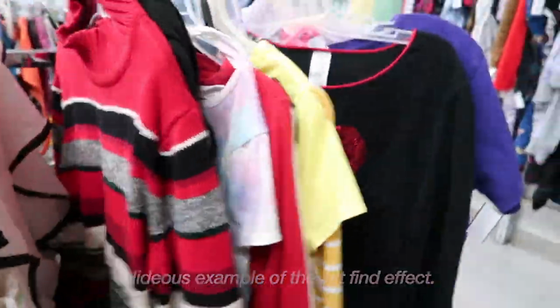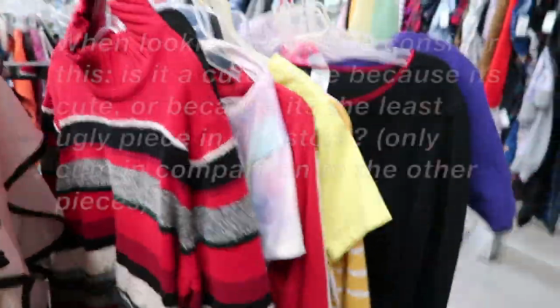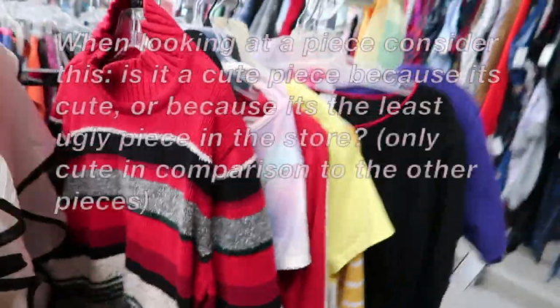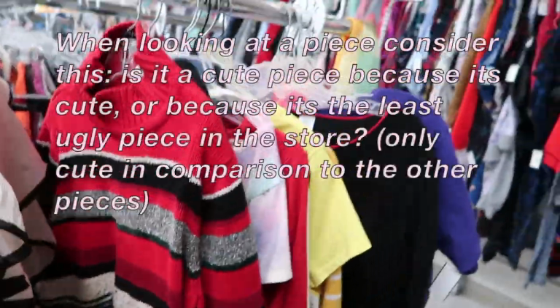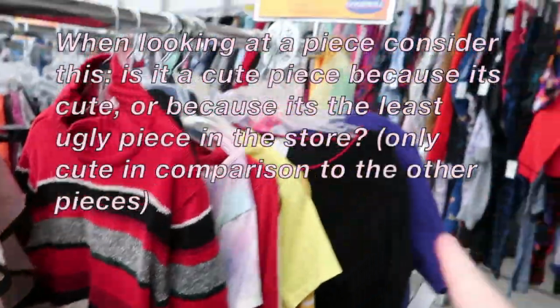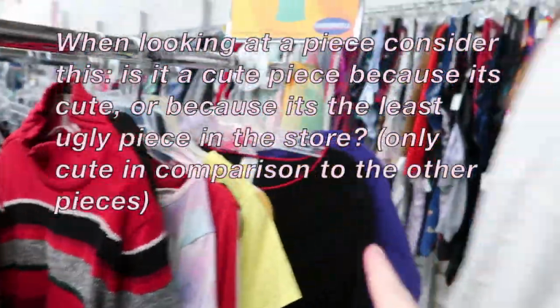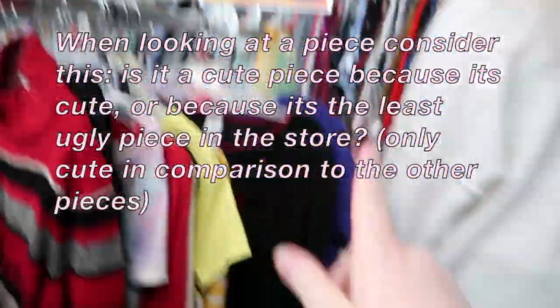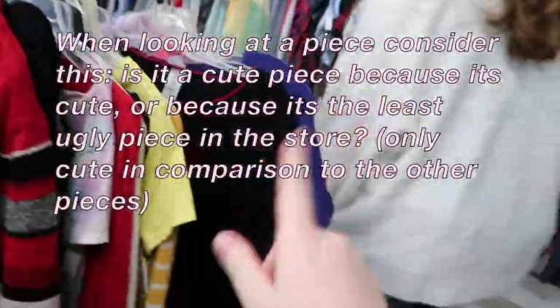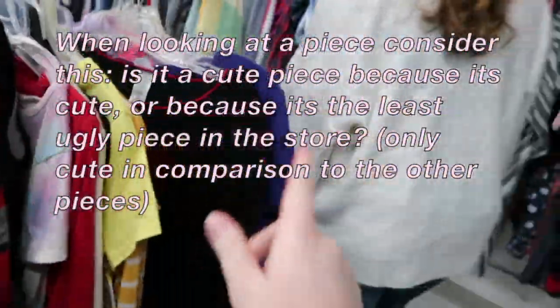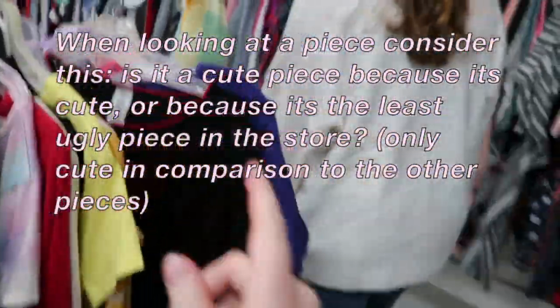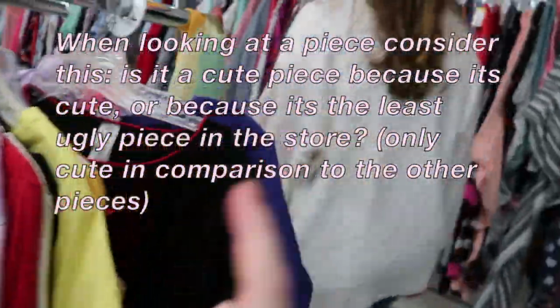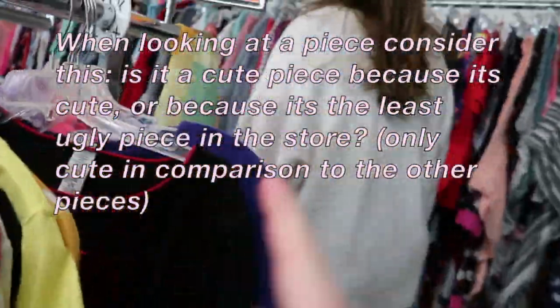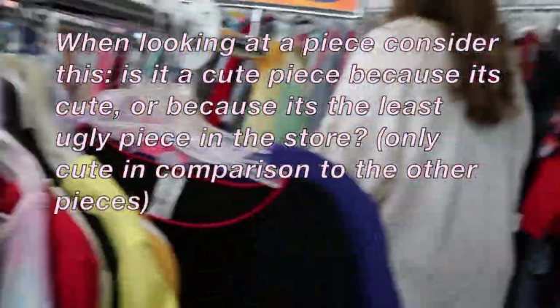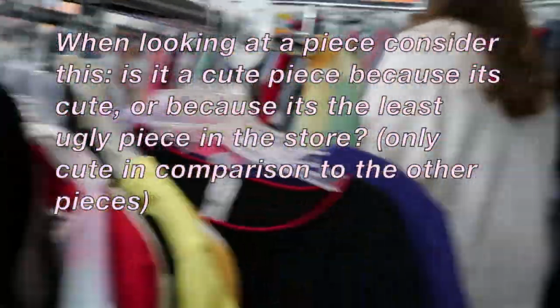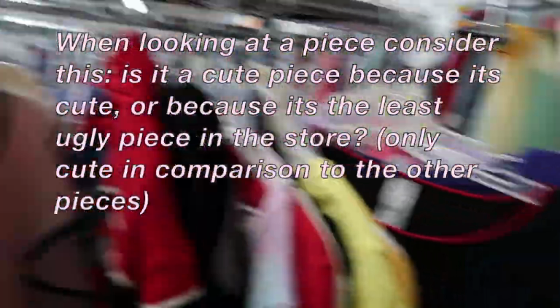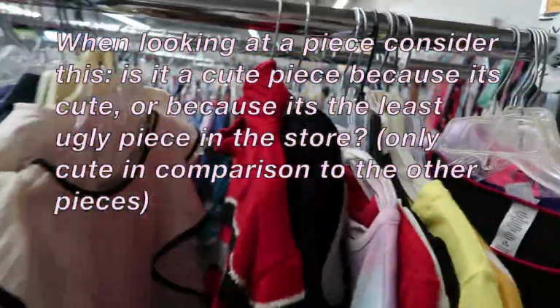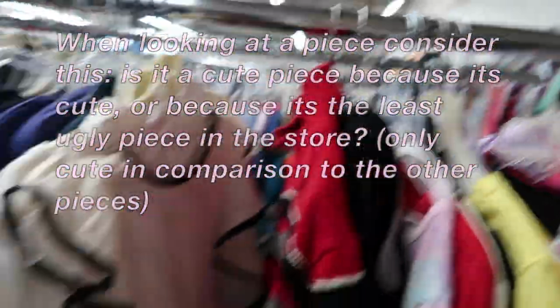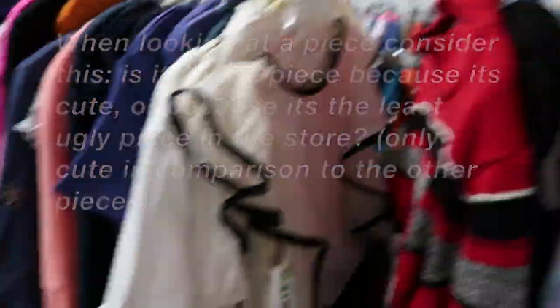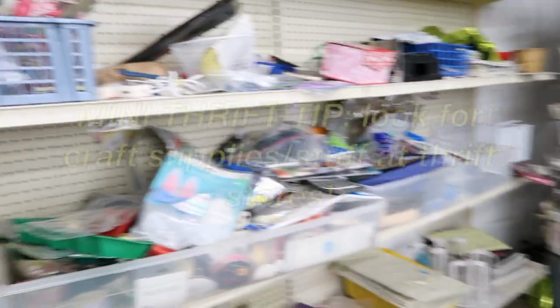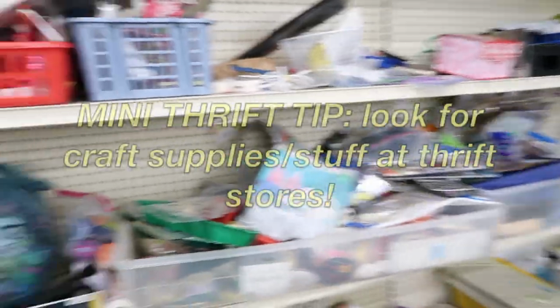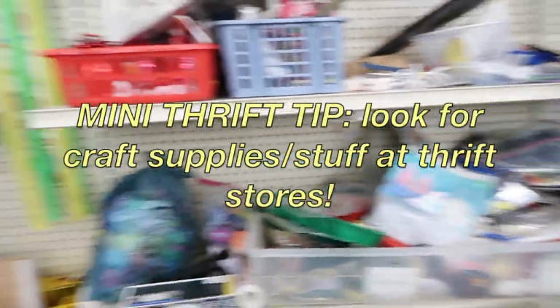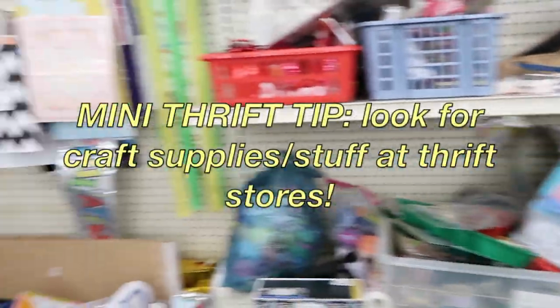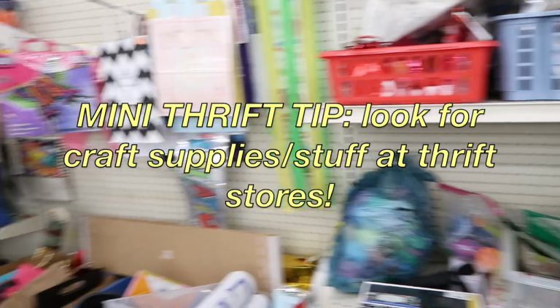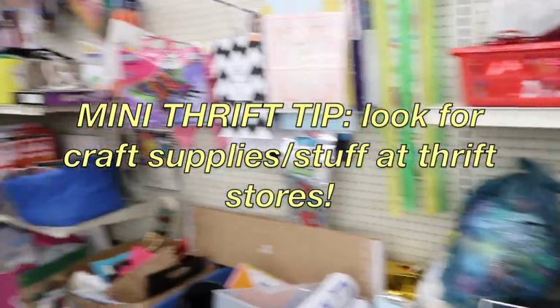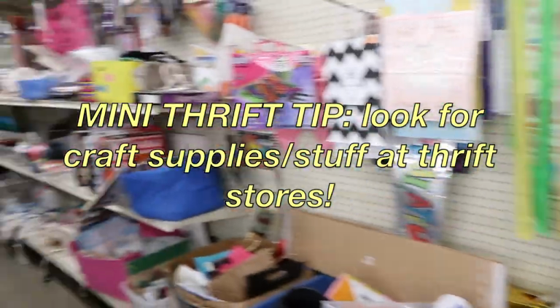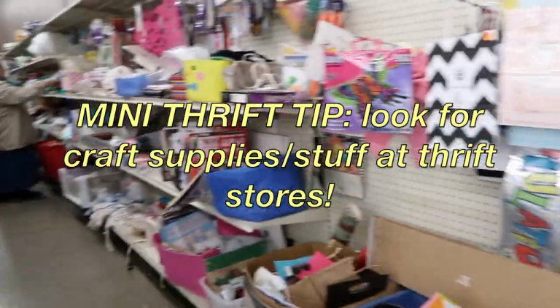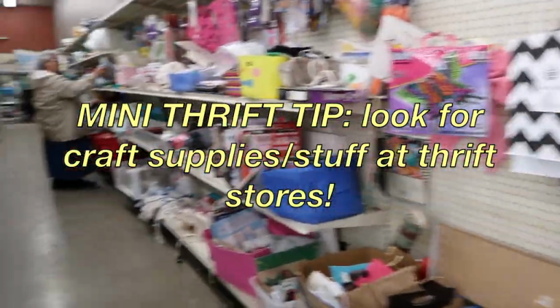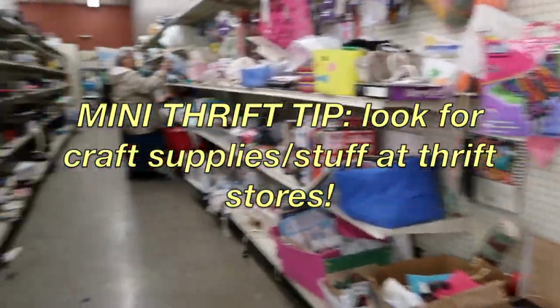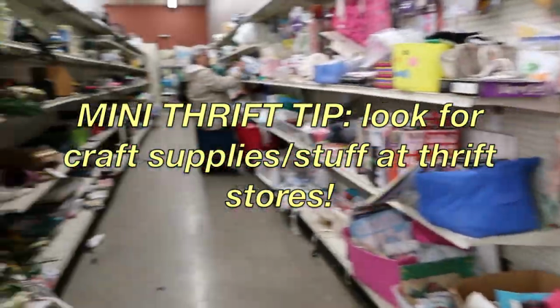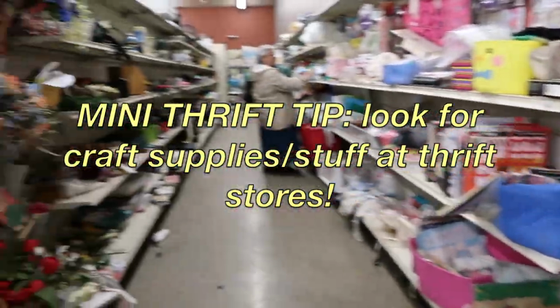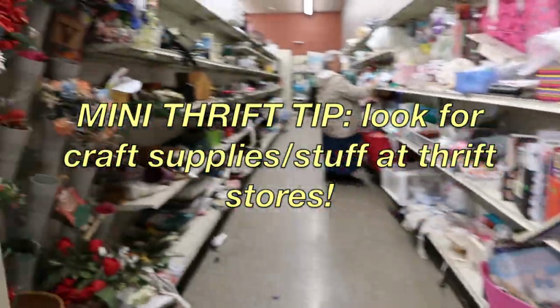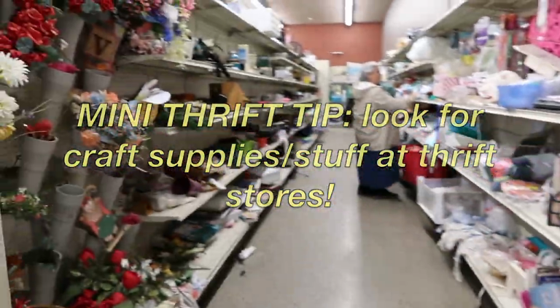Yep, this is a first find, folks. You can also find really good craft stuff at thrift stores.